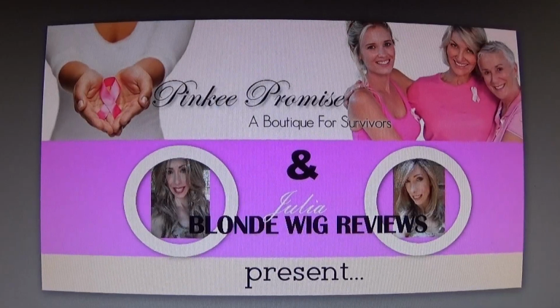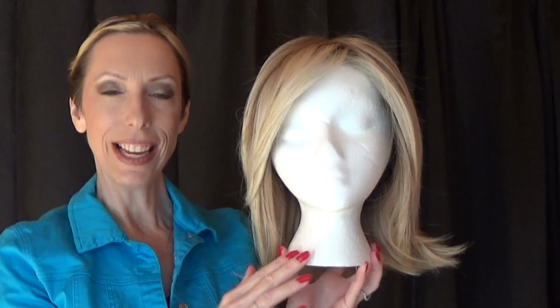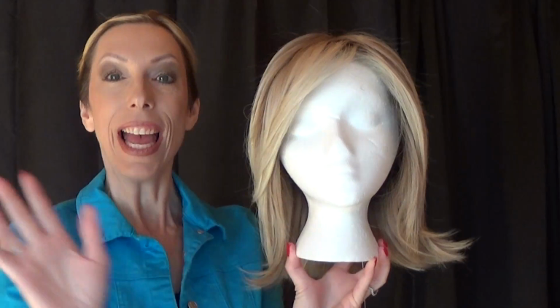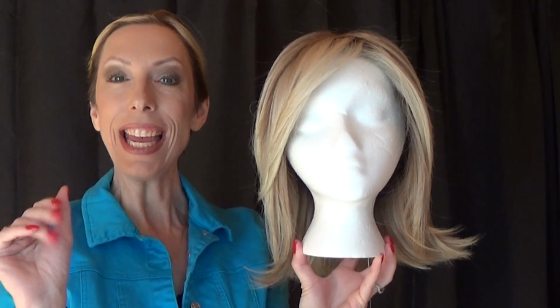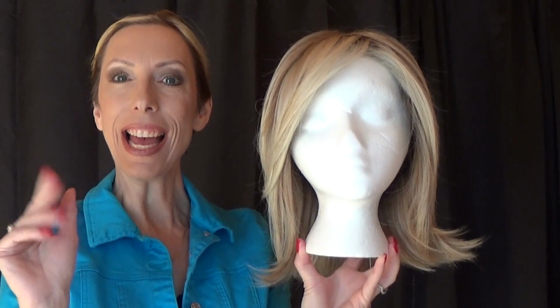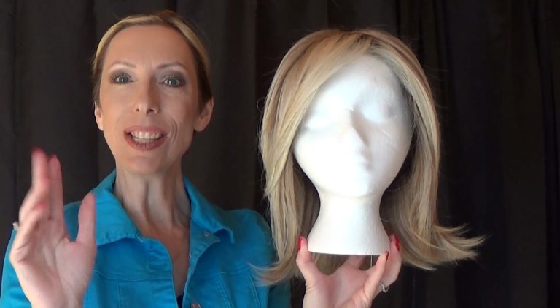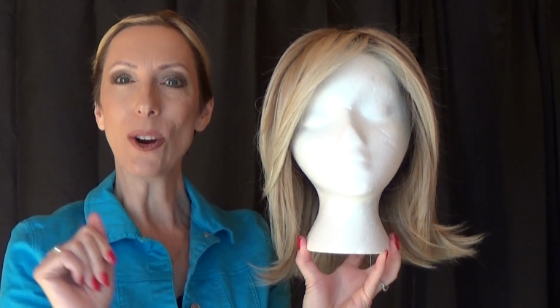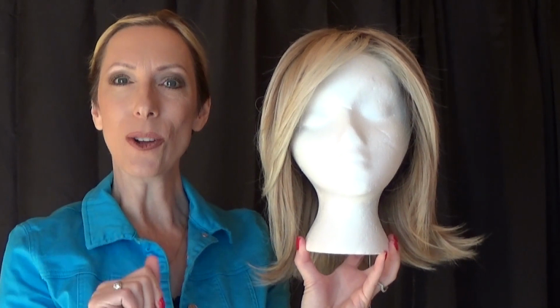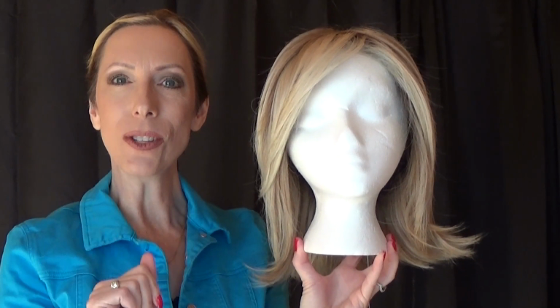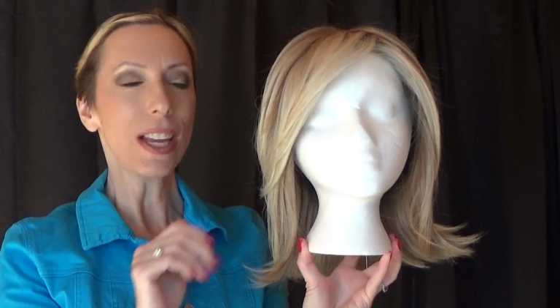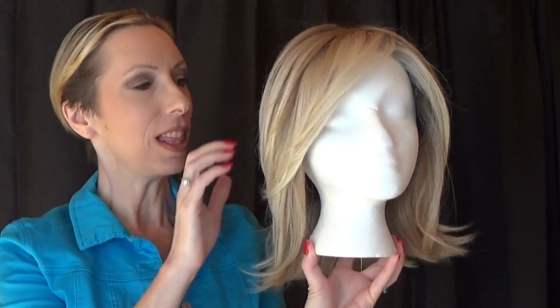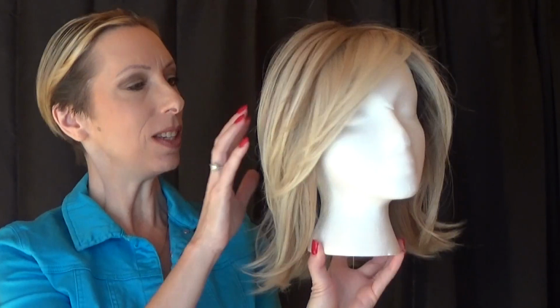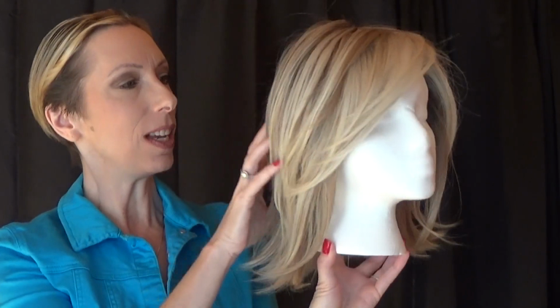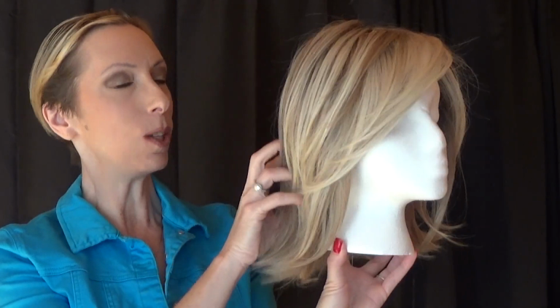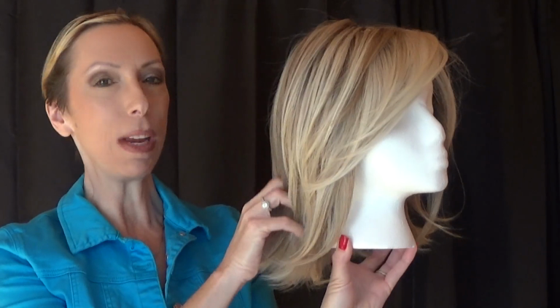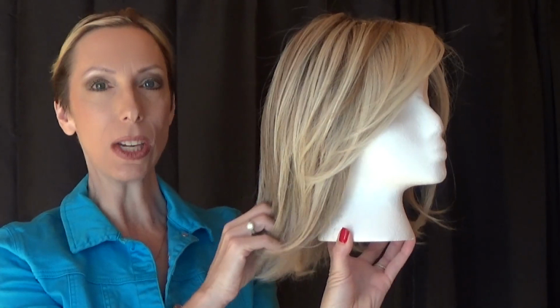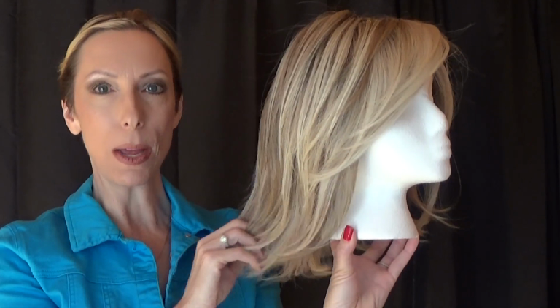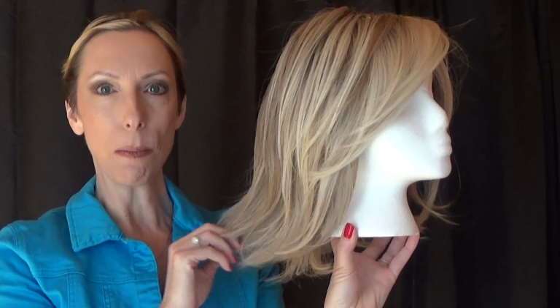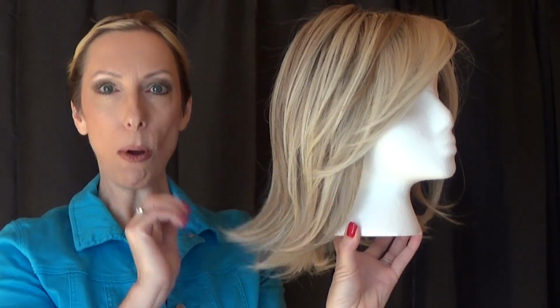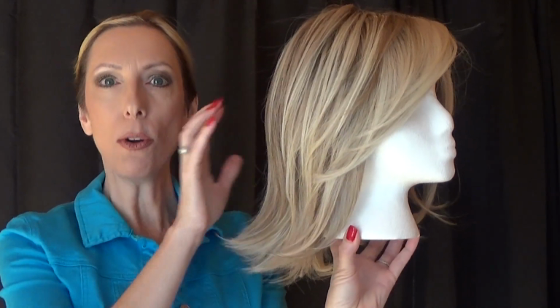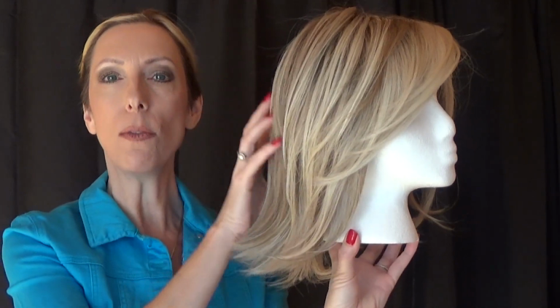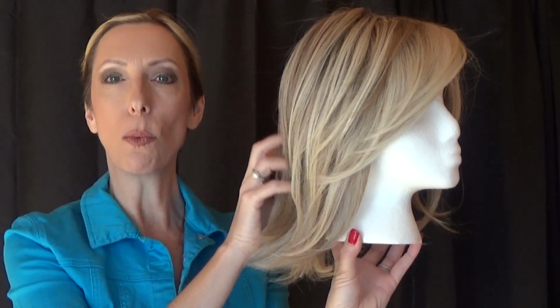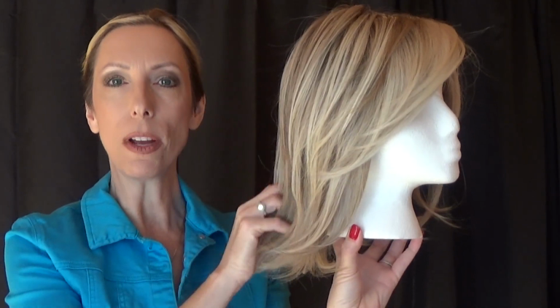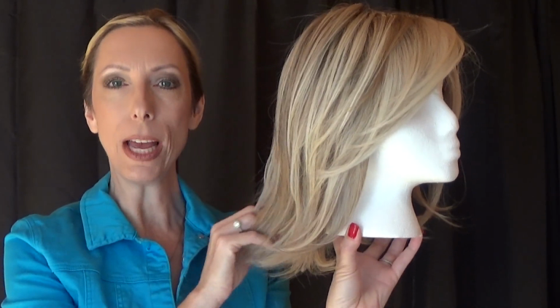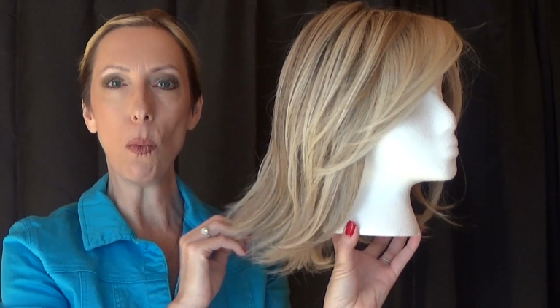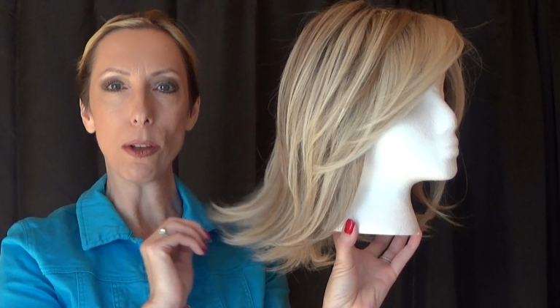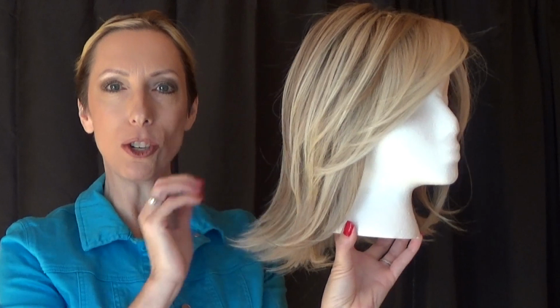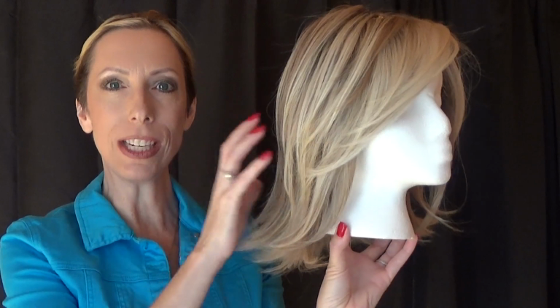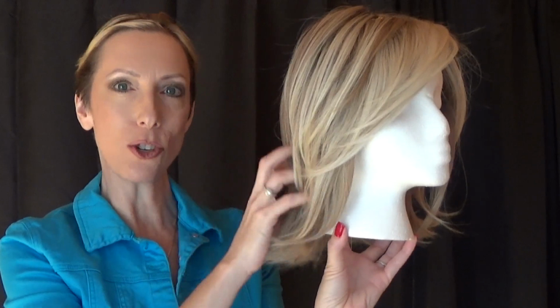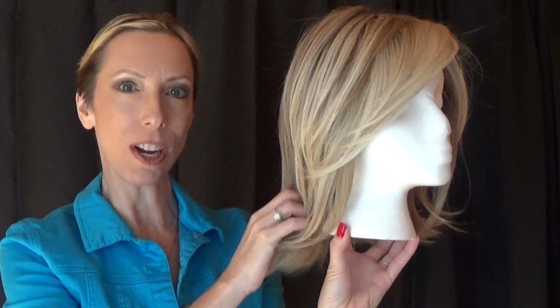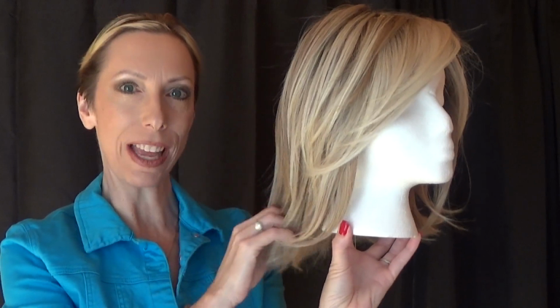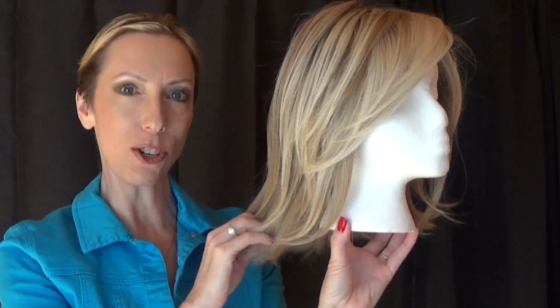Hey guys and girls, this is Big Time, part of the Raquel Welch Signature Collection.